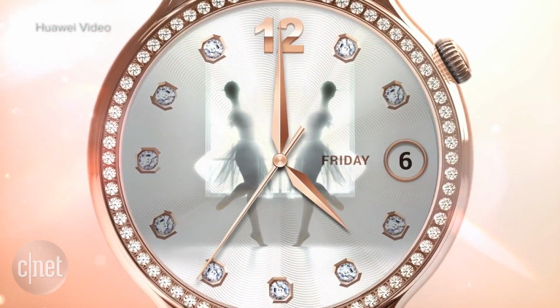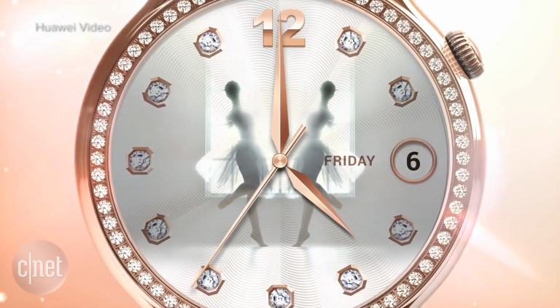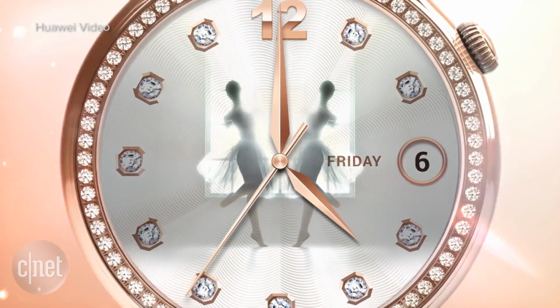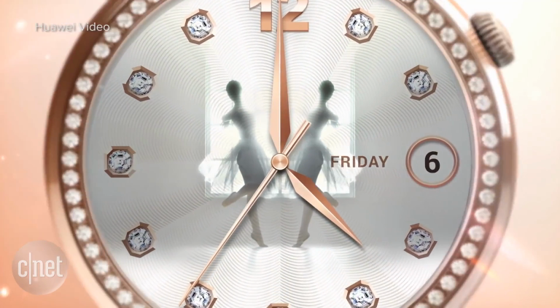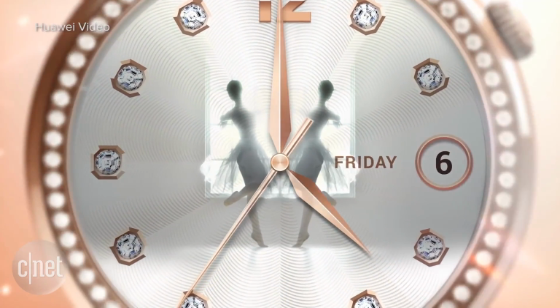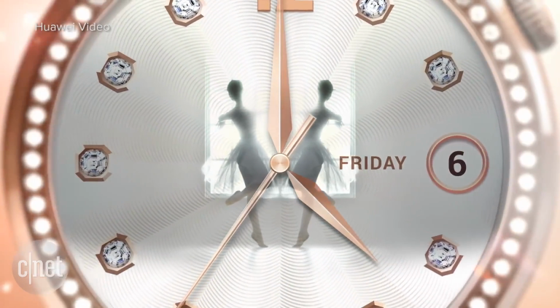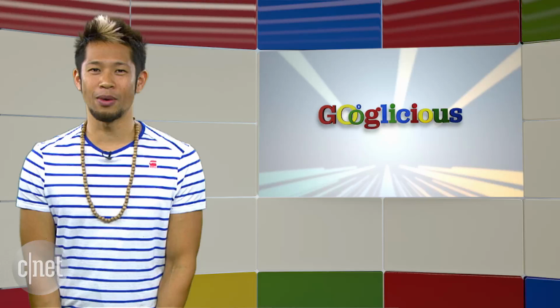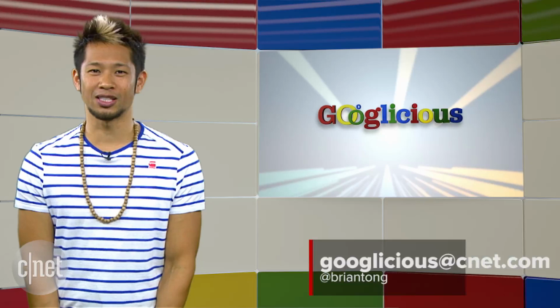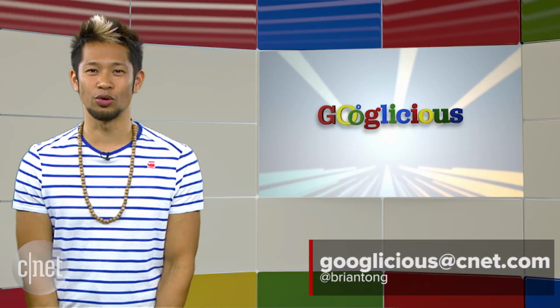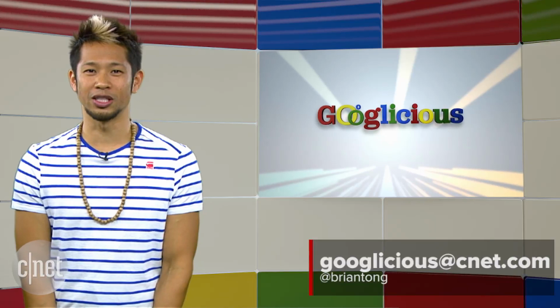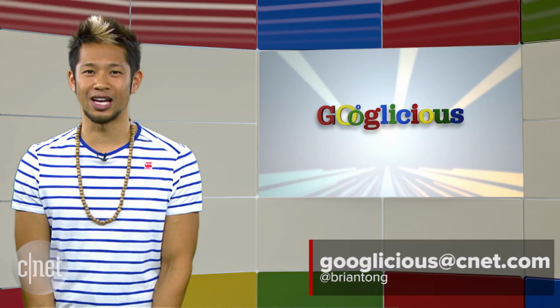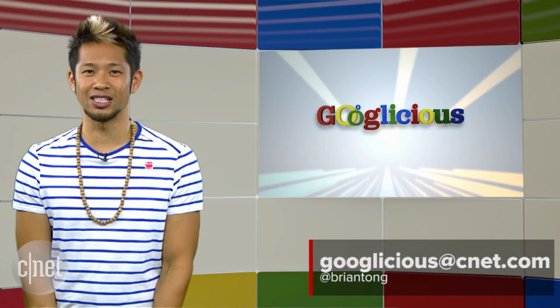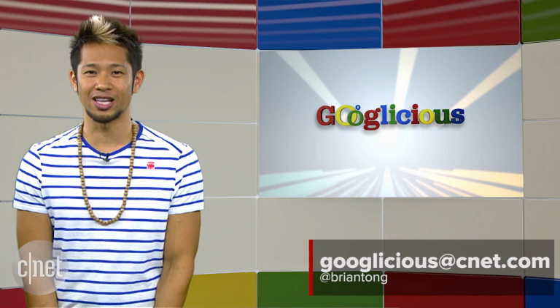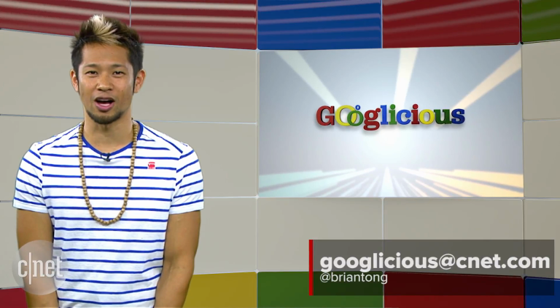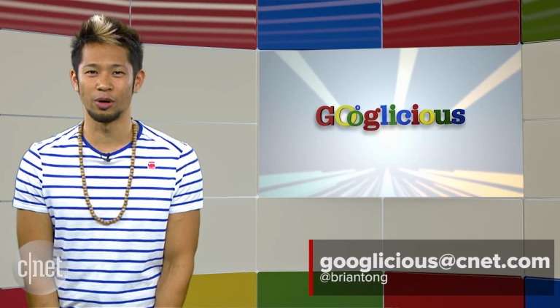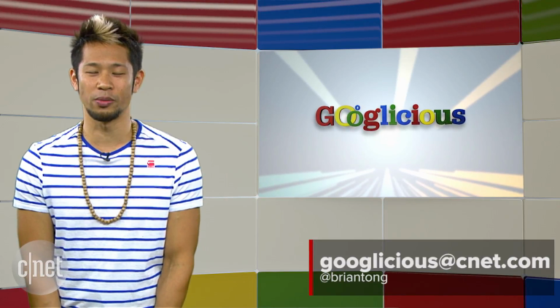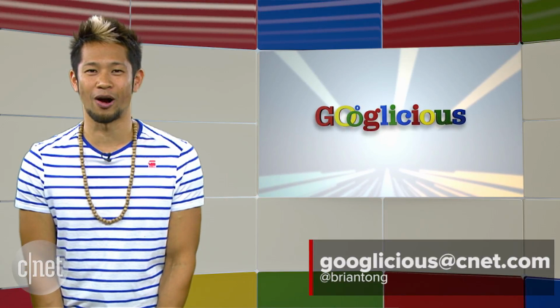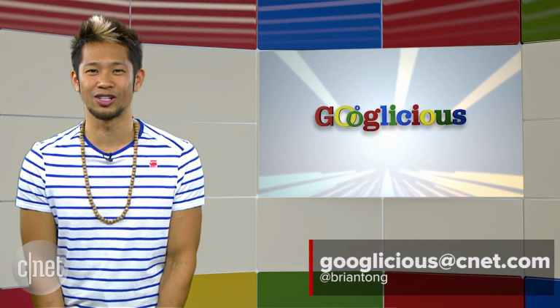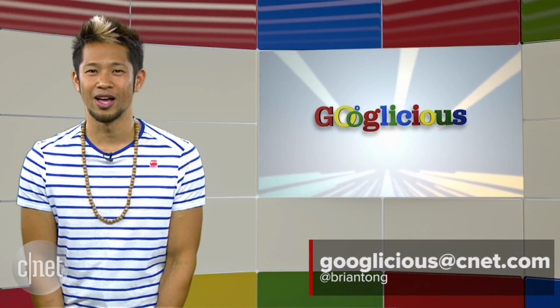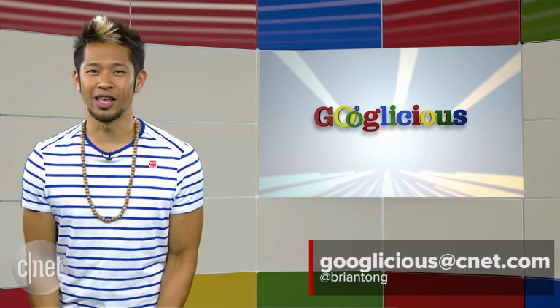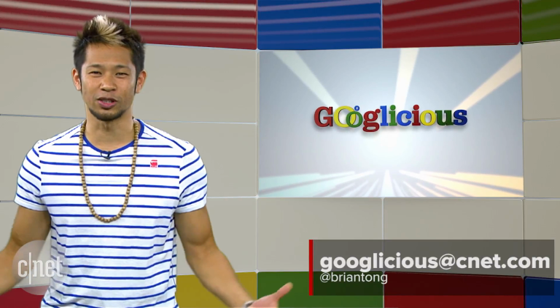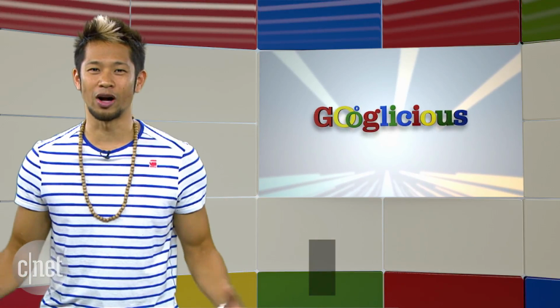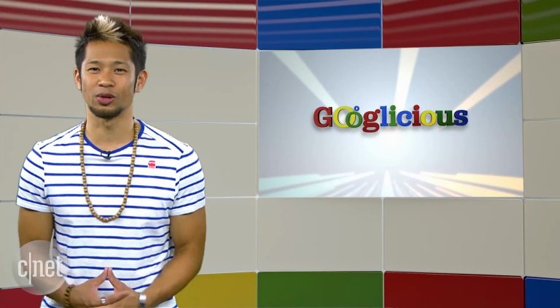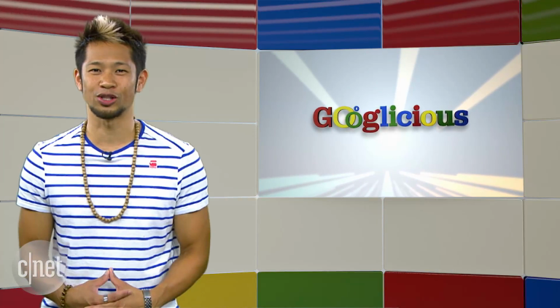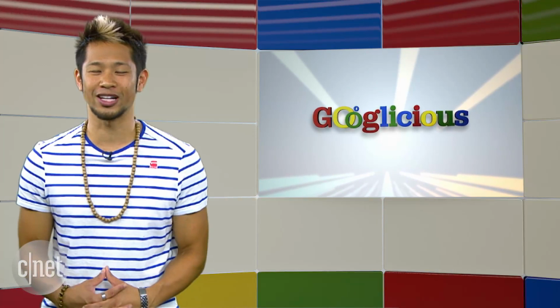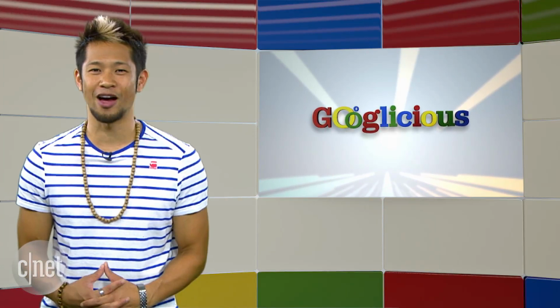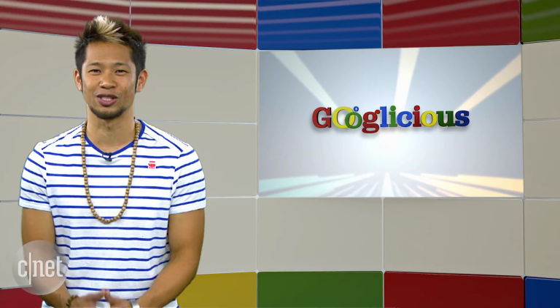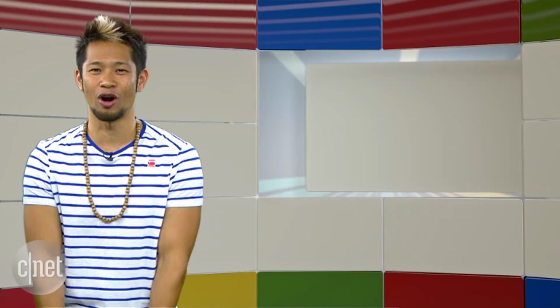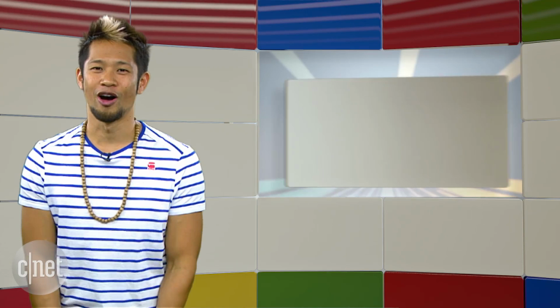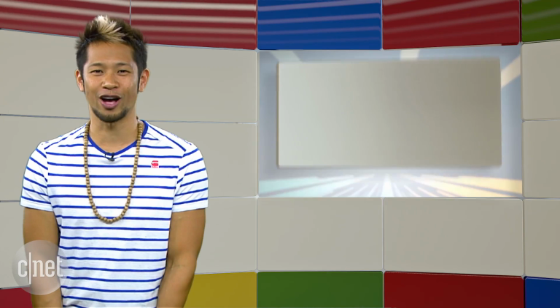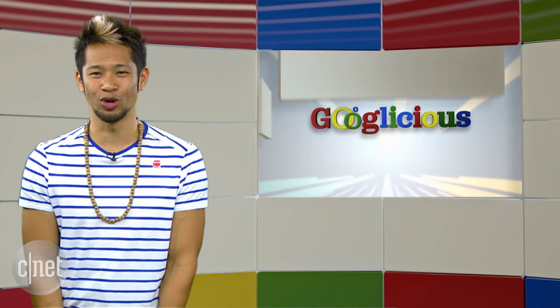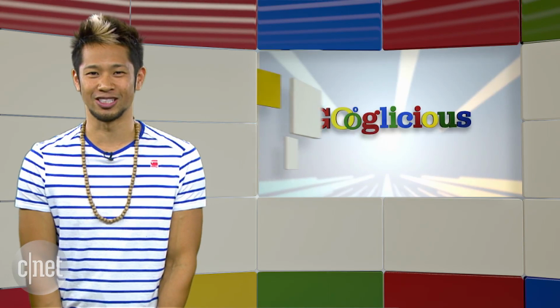That's gonna do it for this week. You can email us at Googlelicious@CNET.com or tweet me at Brian Tong. Thanks so much for watching — we'll catch you all next time for some more of that Googlelicious.